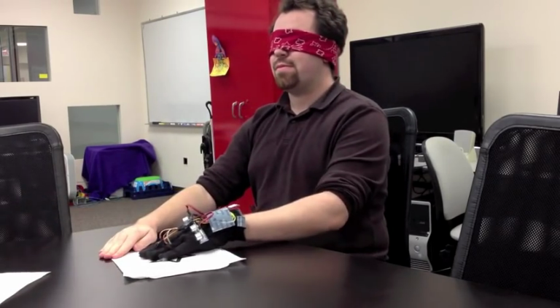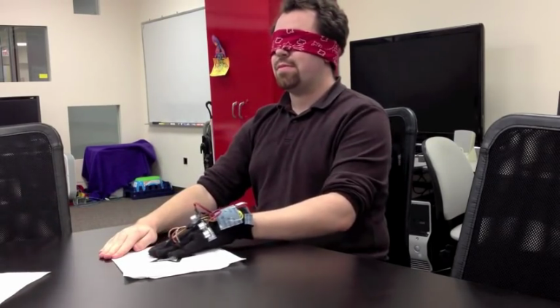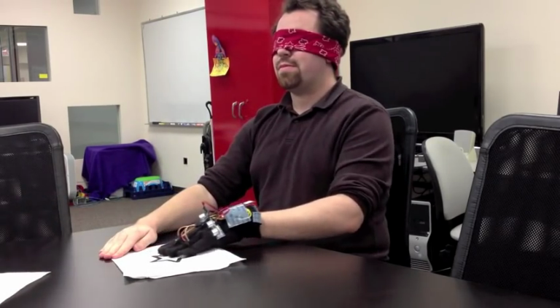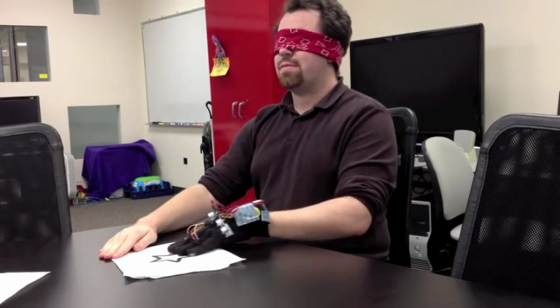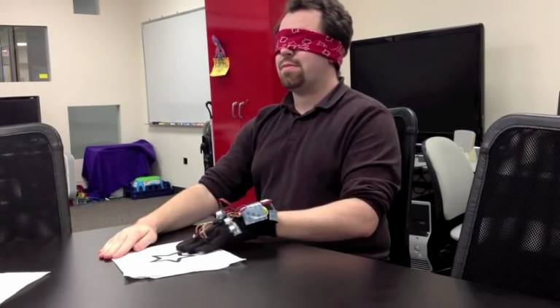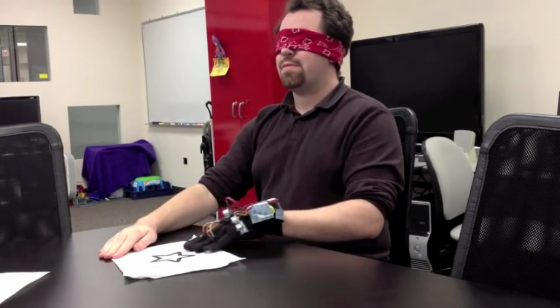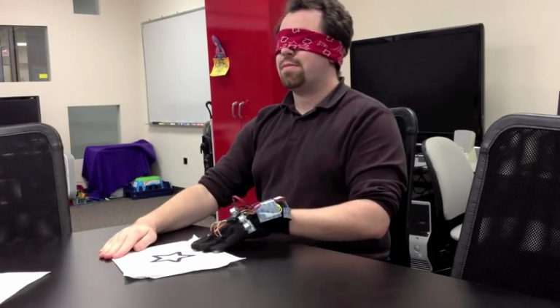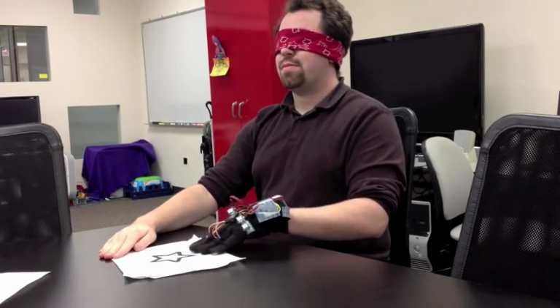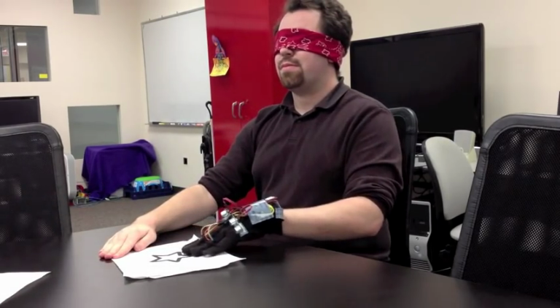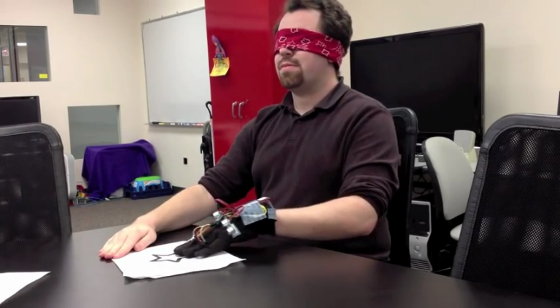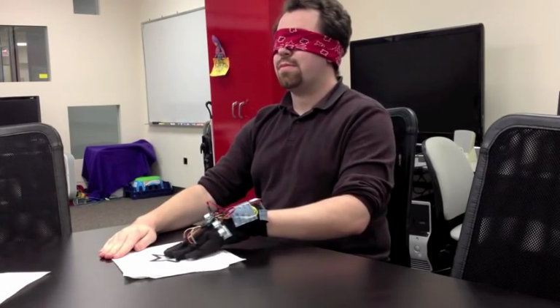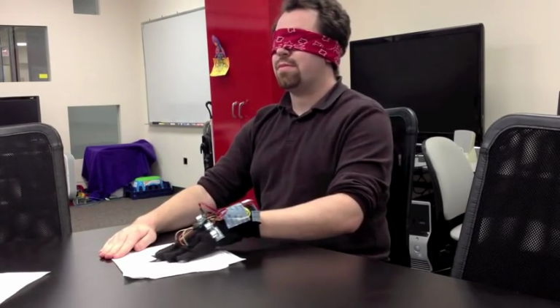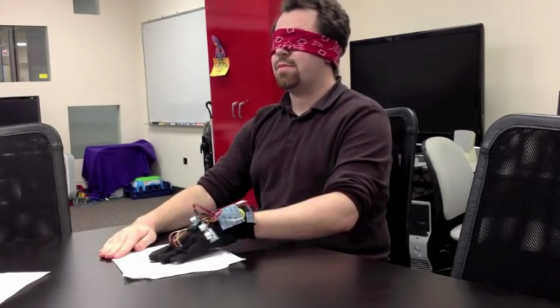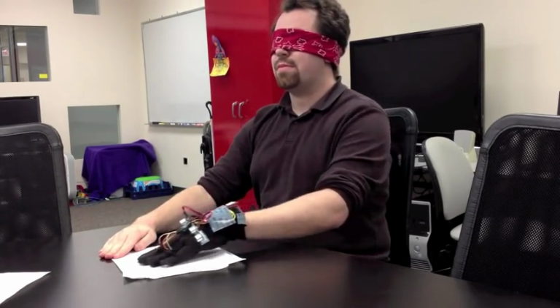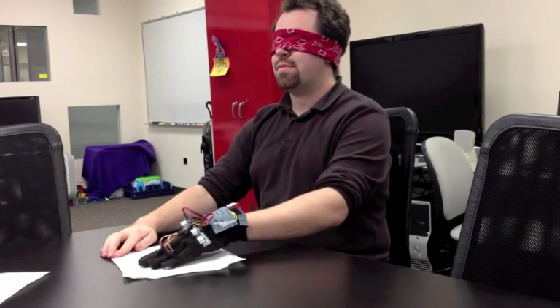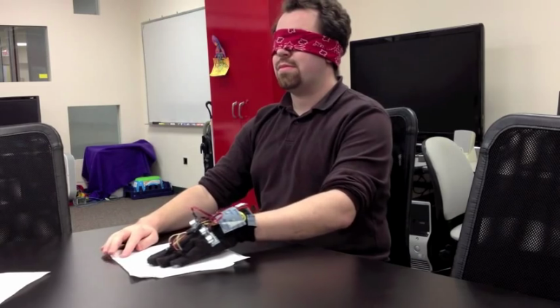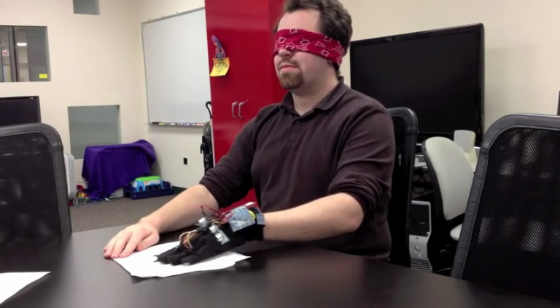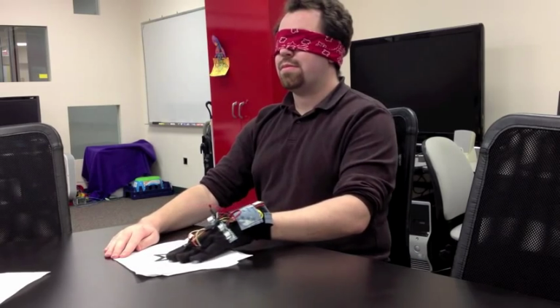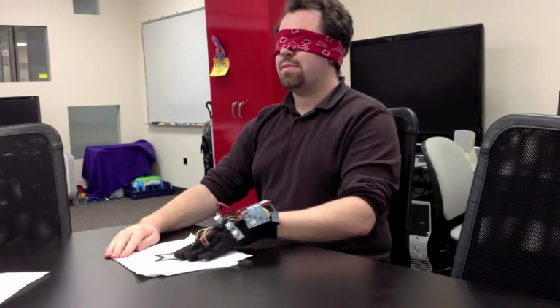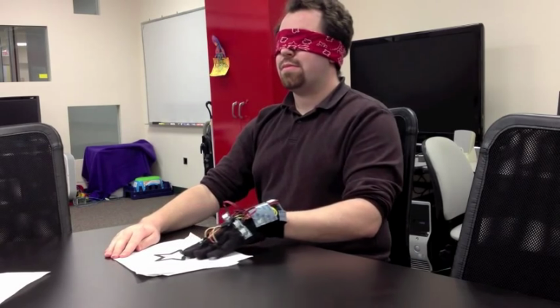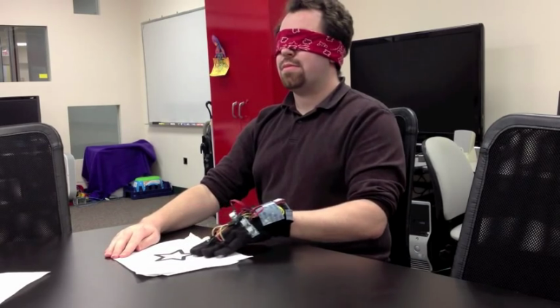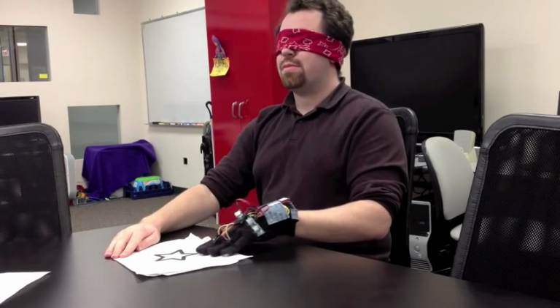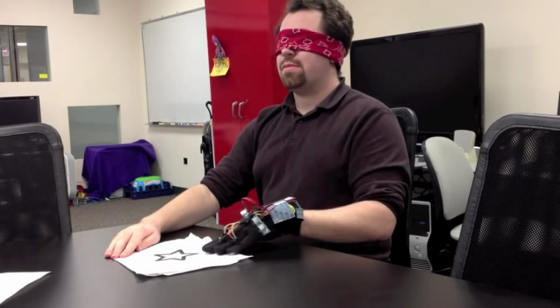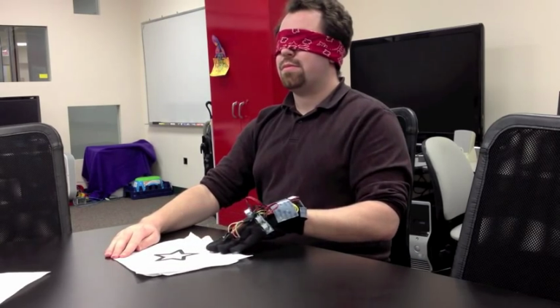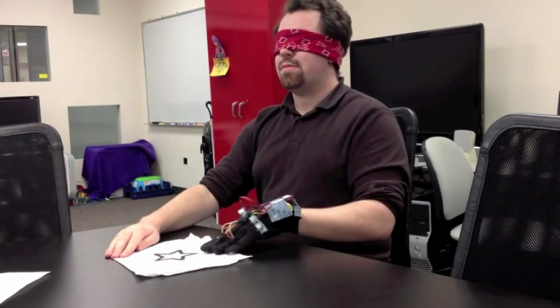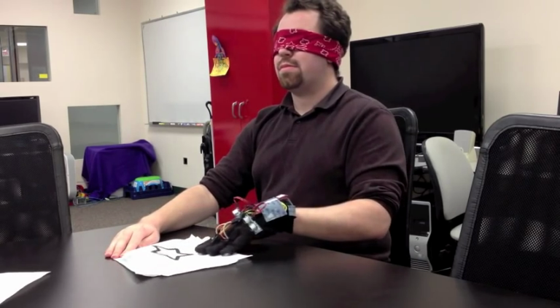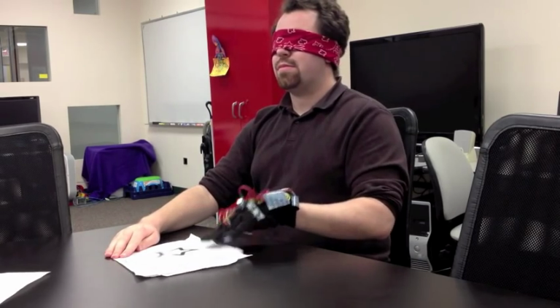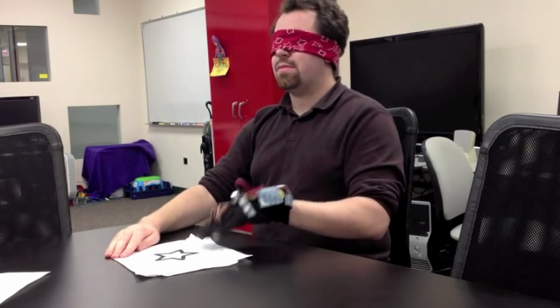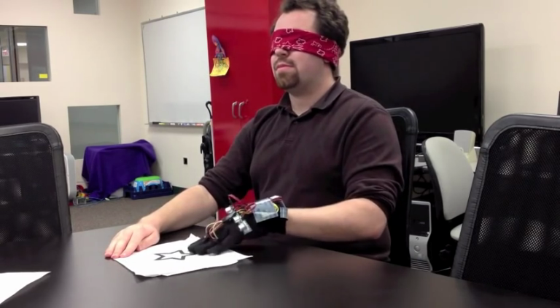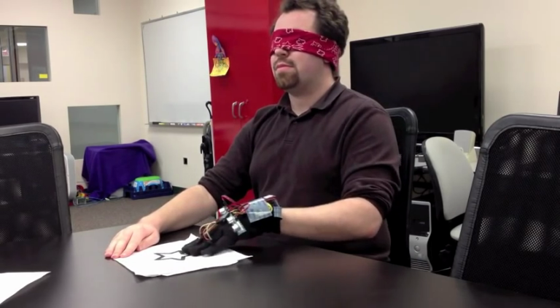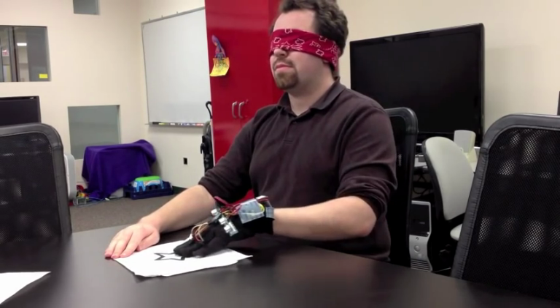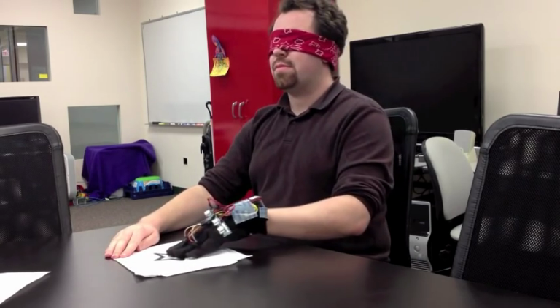Understanding this tactile feedback takes lots of practice, at least for those of us not used to seeing with our fingers.